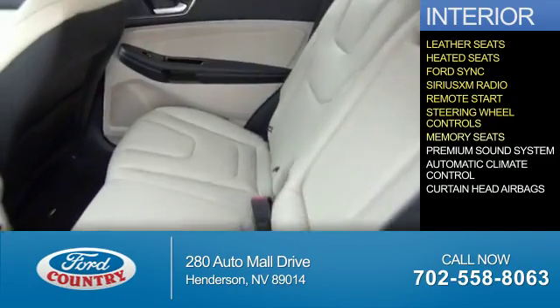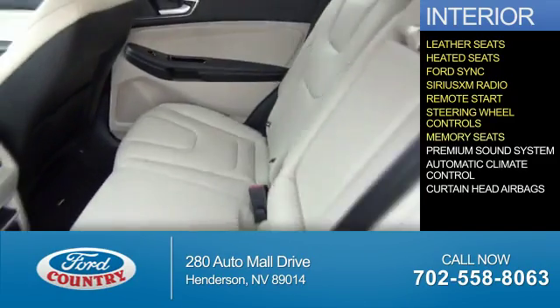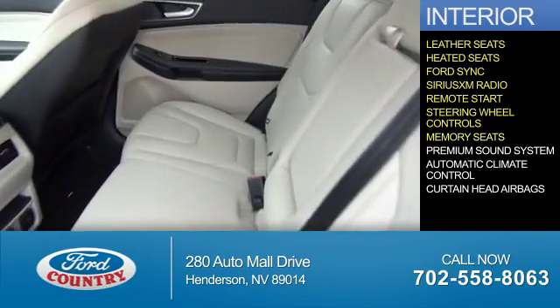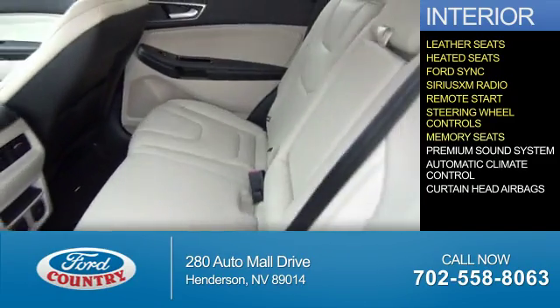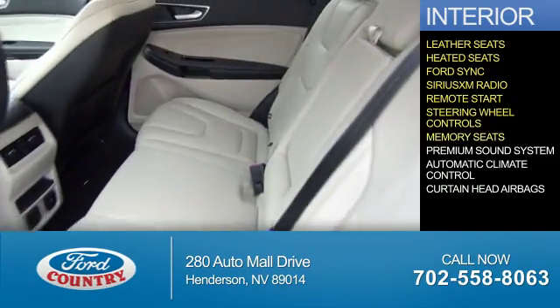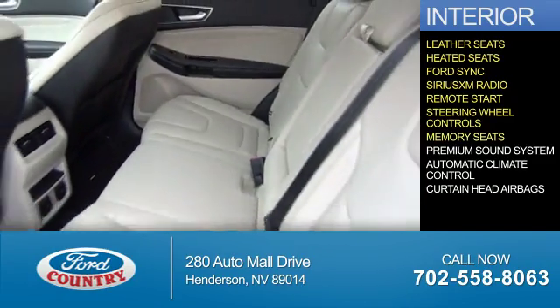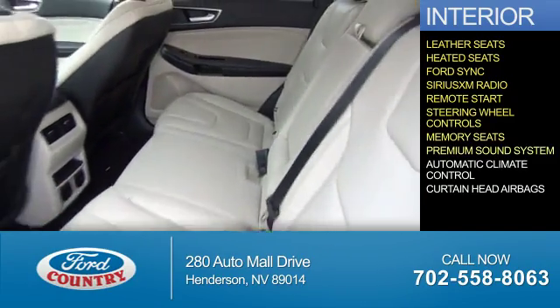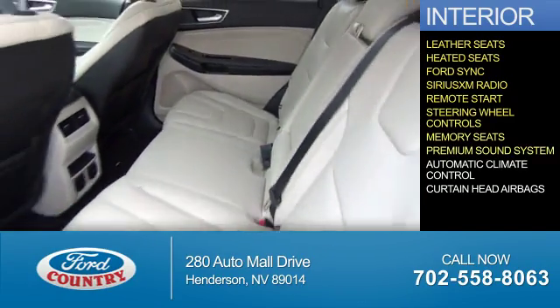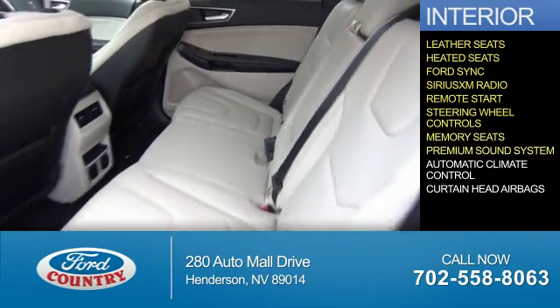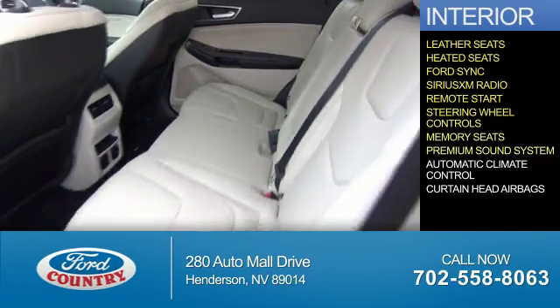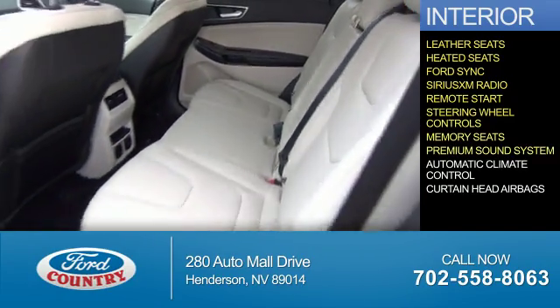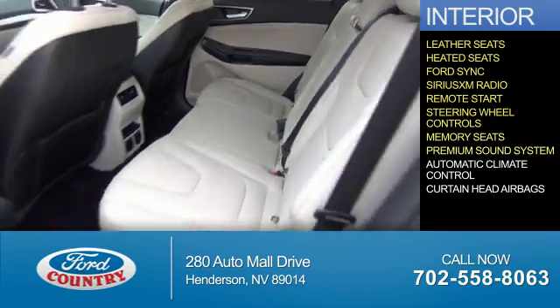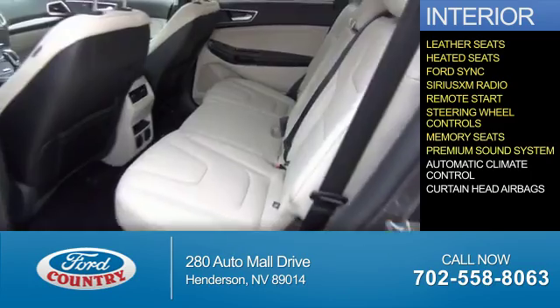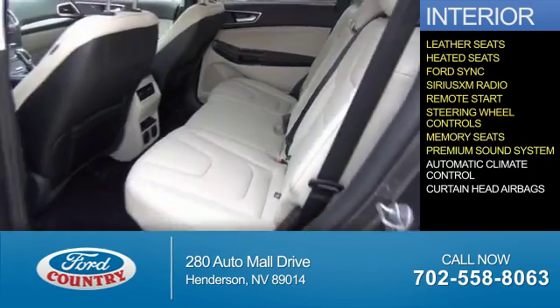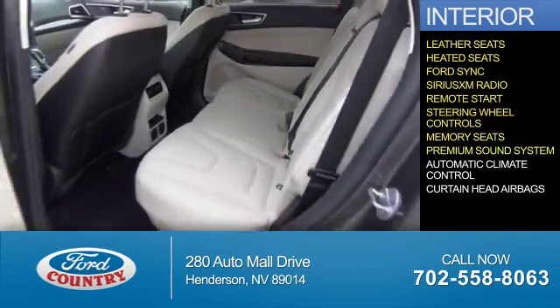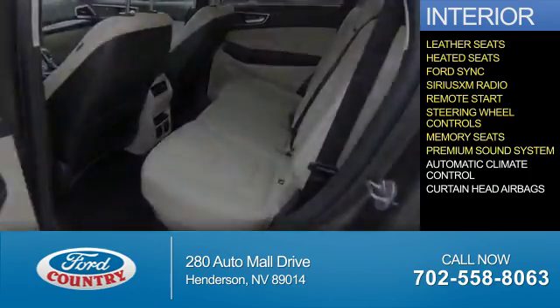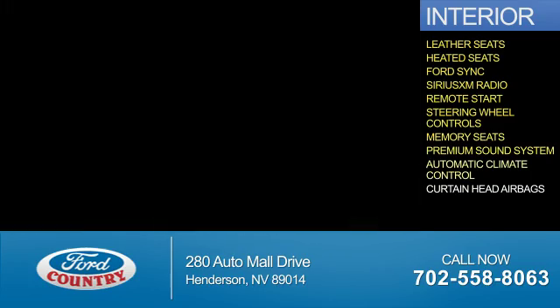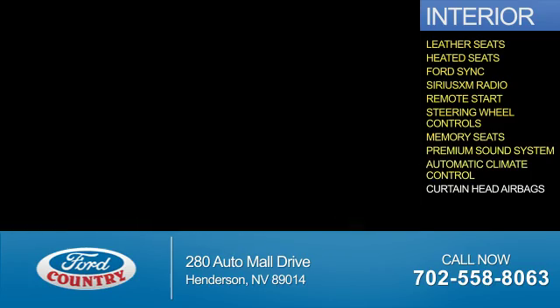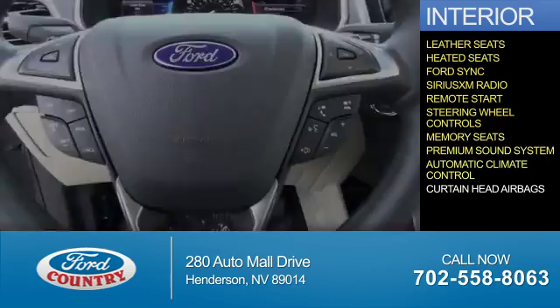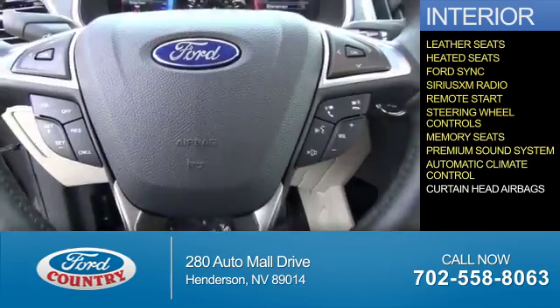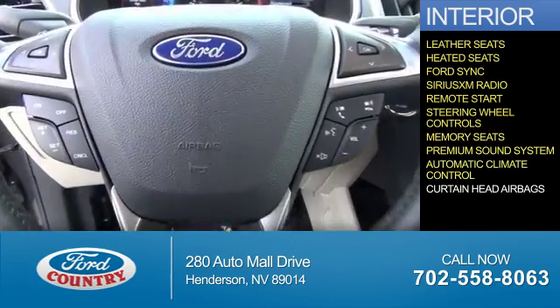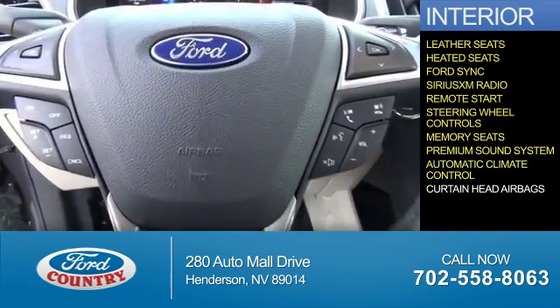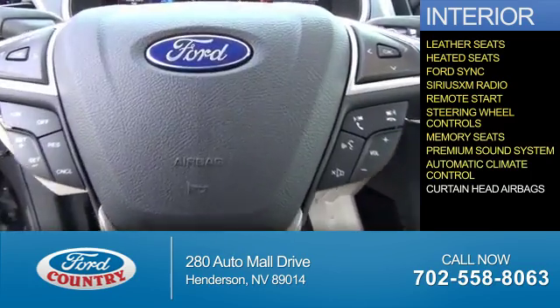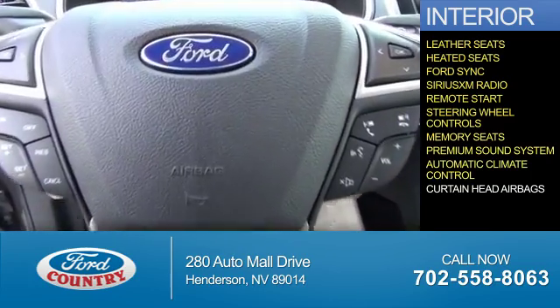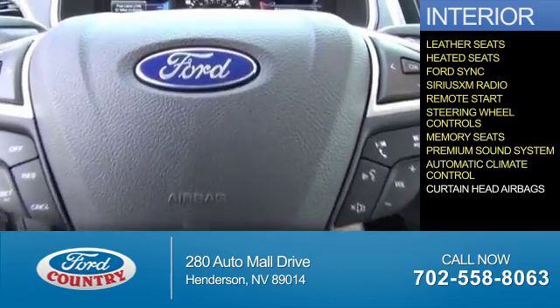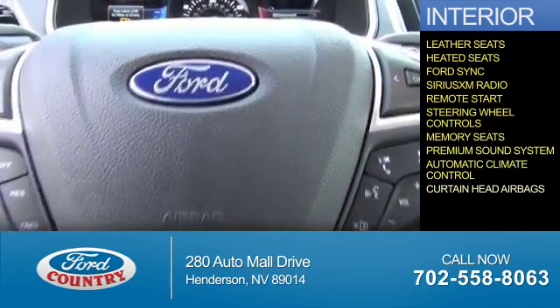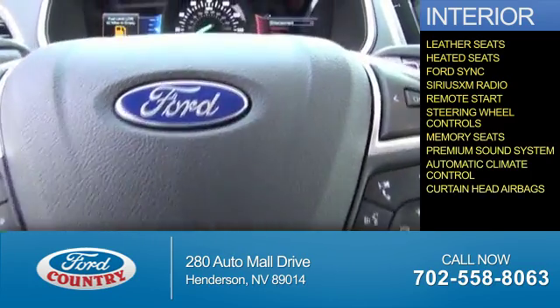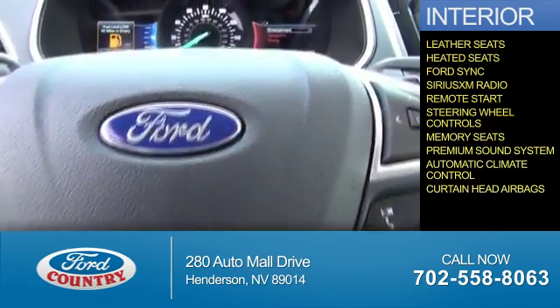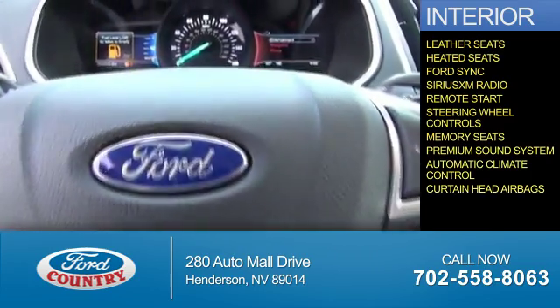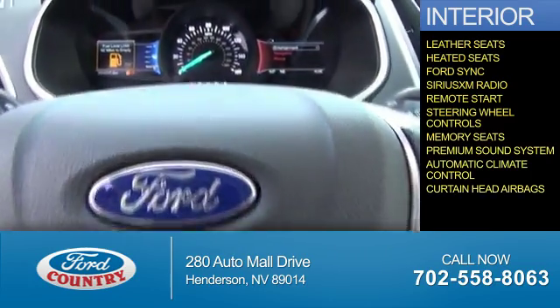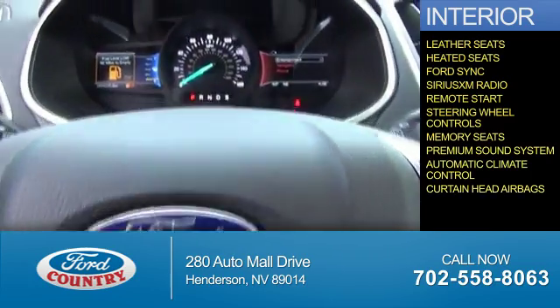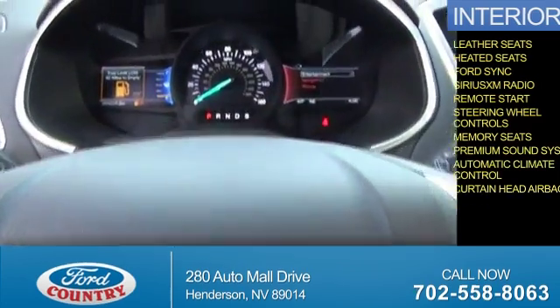Memory seats, a premium sound system, automatic climate control, and curtain head airbags.